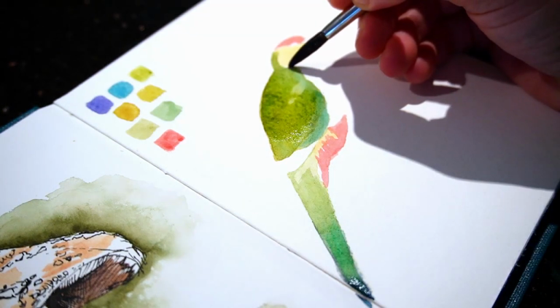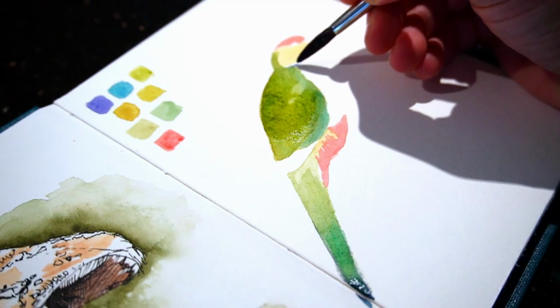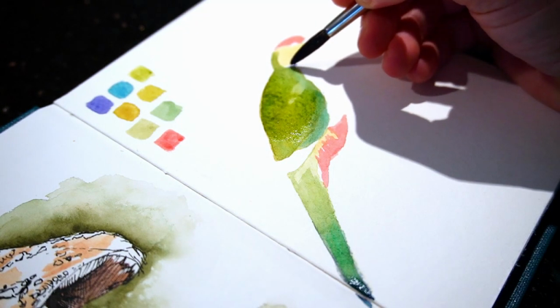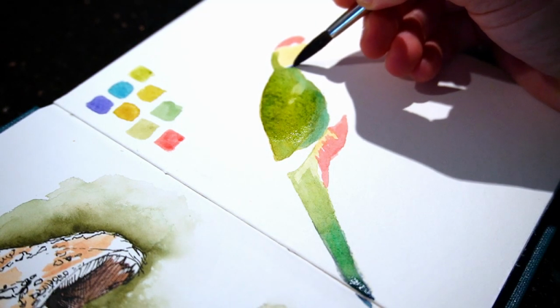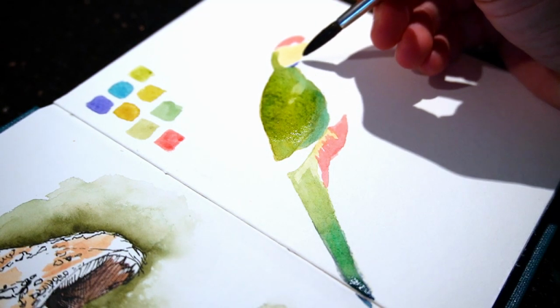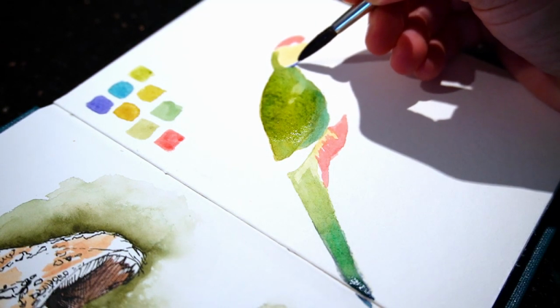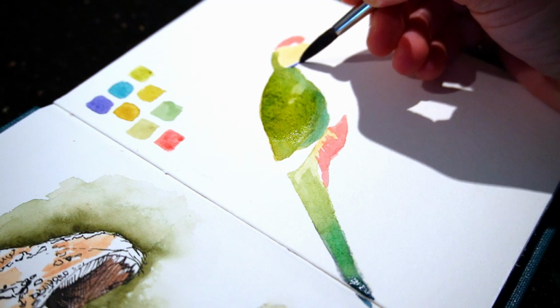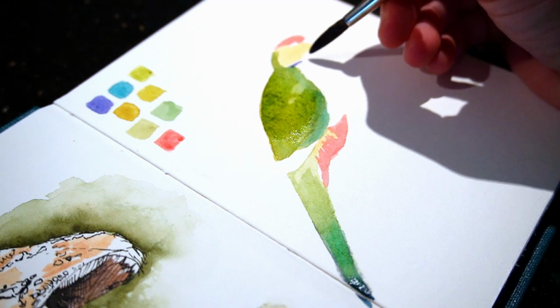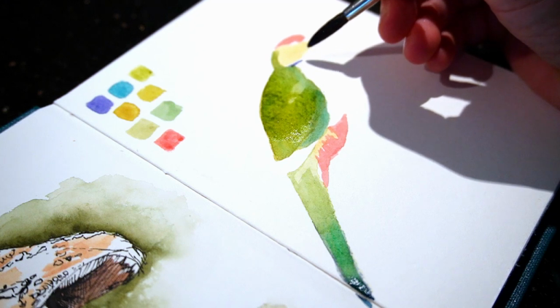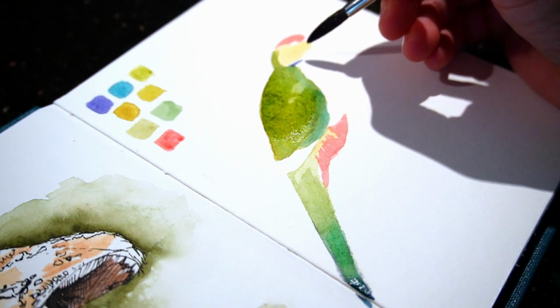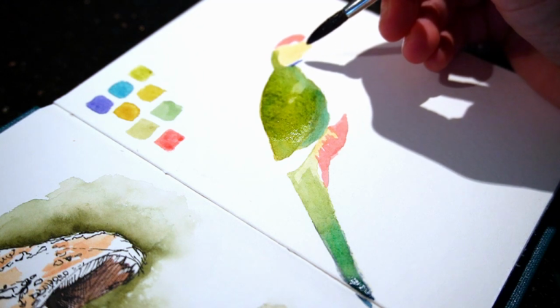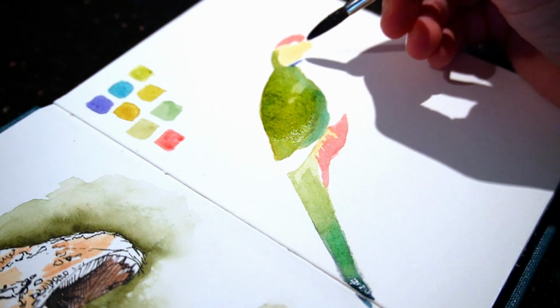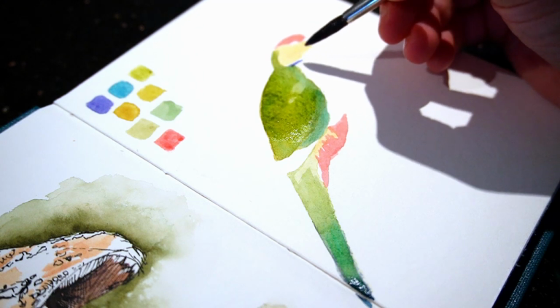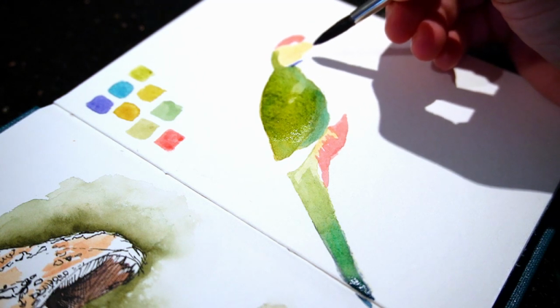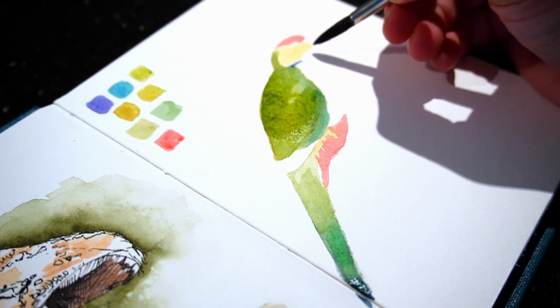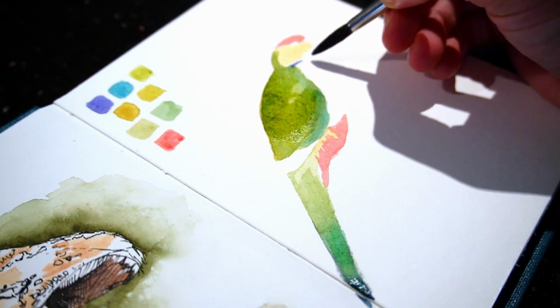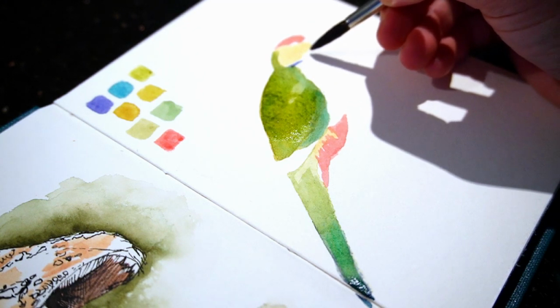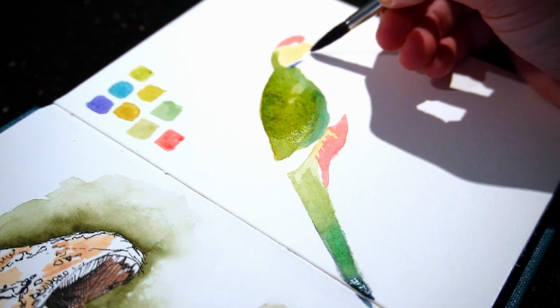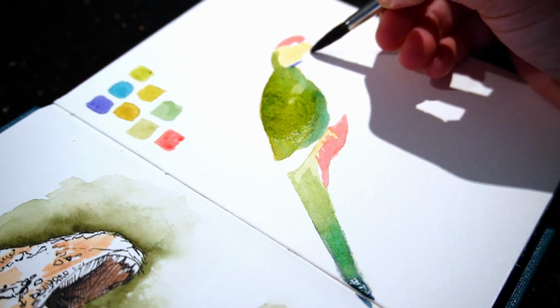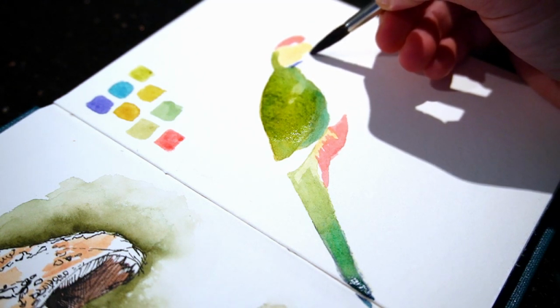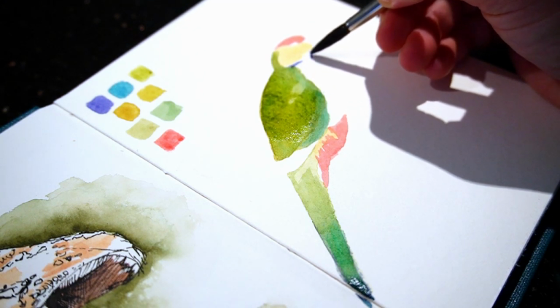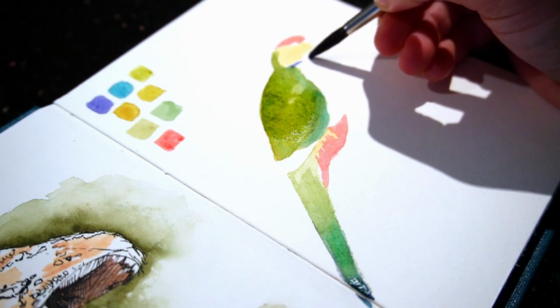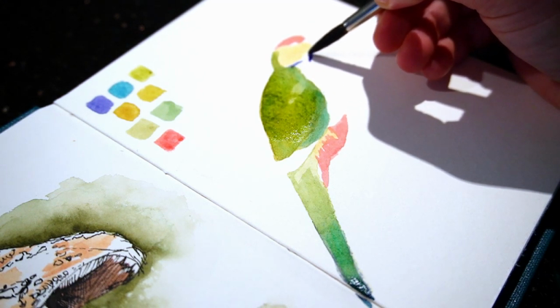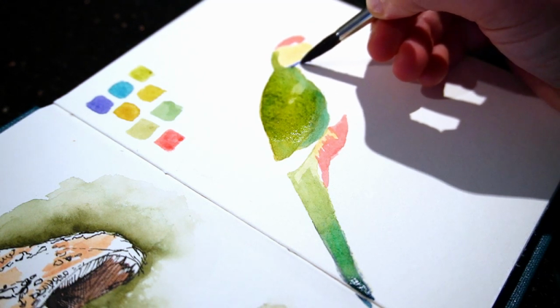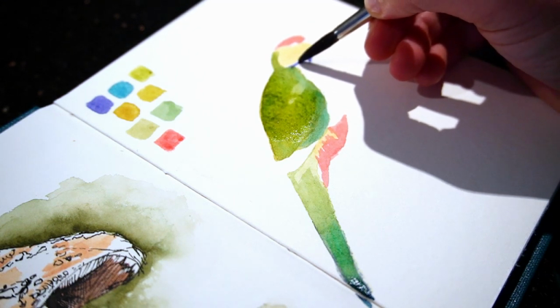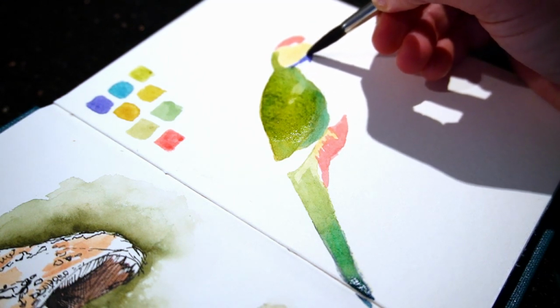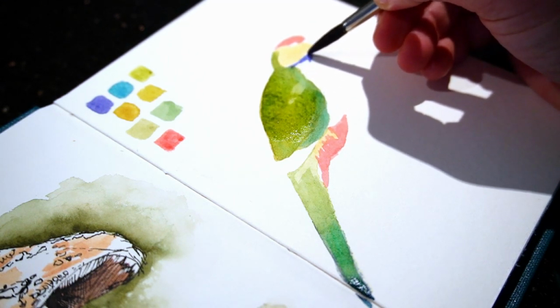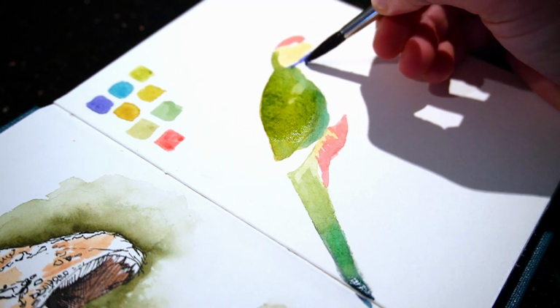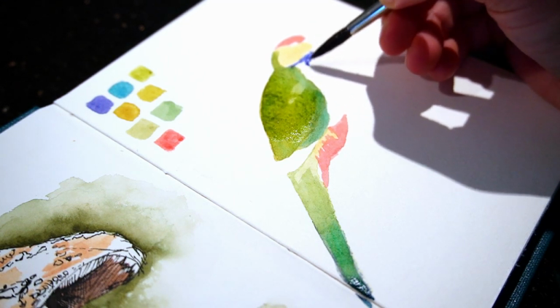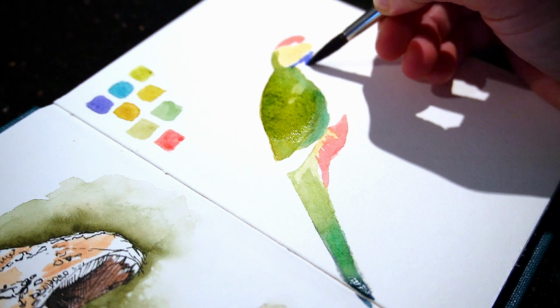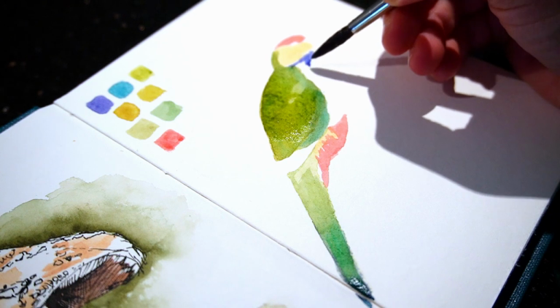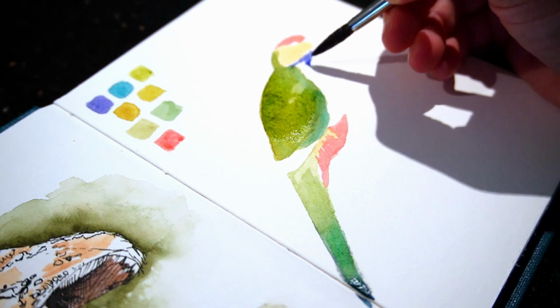Now the blue breast and wing tips can be added, and this is where it really feels like you're fitting together puzzle pieces and can see it coming together.